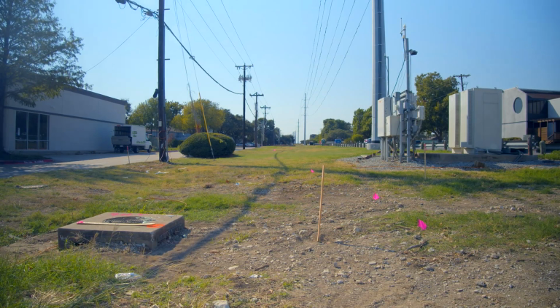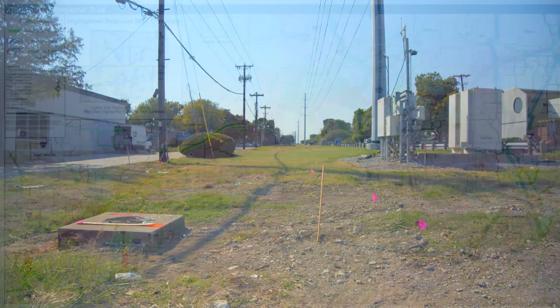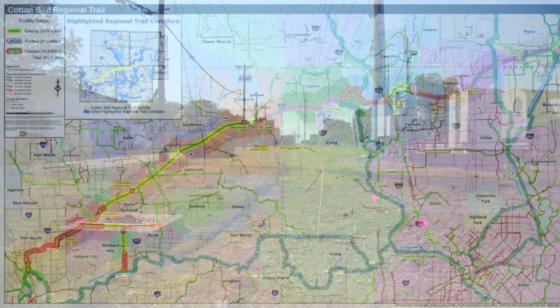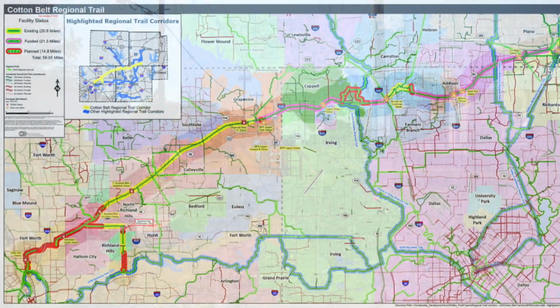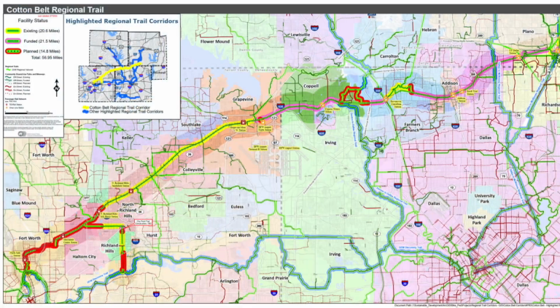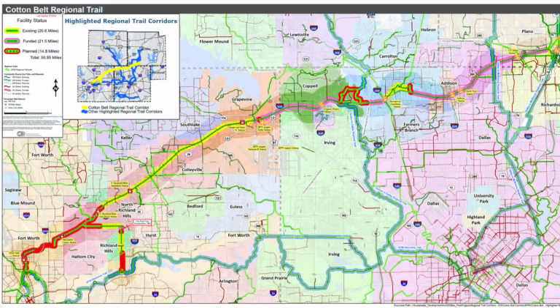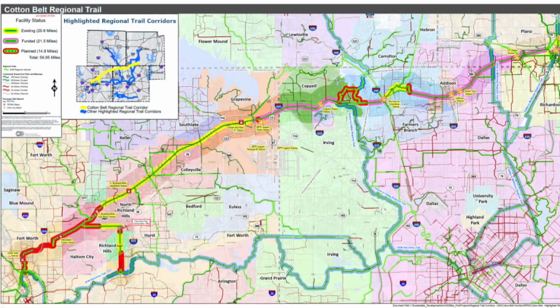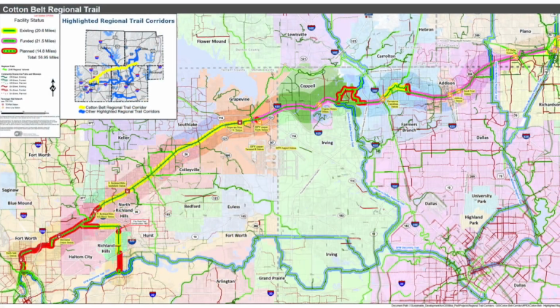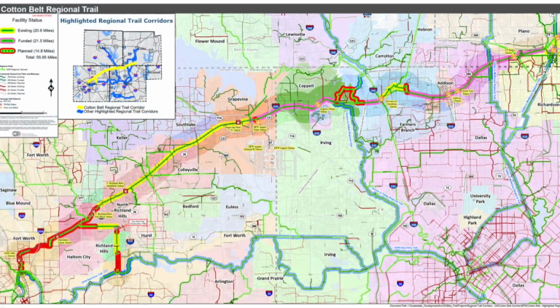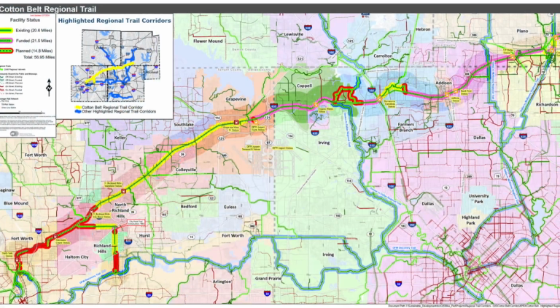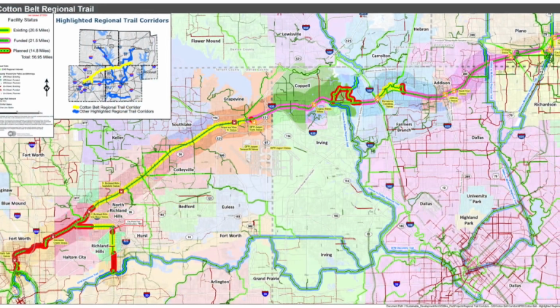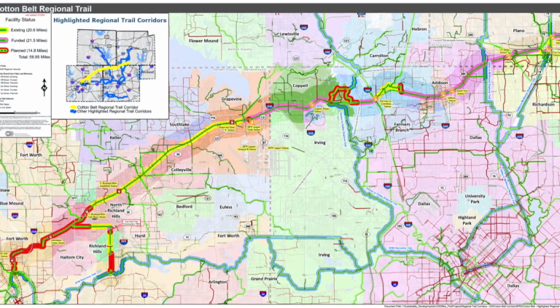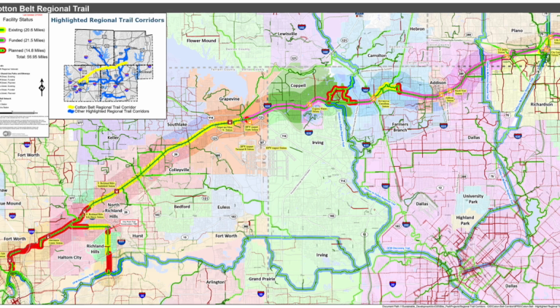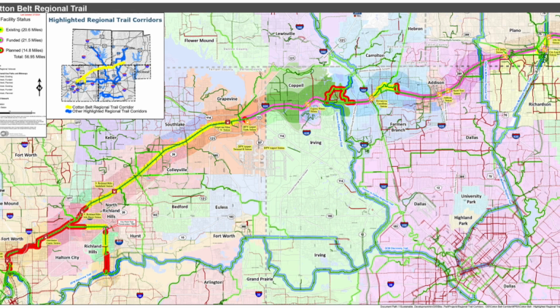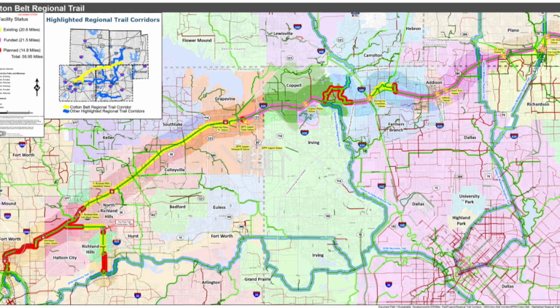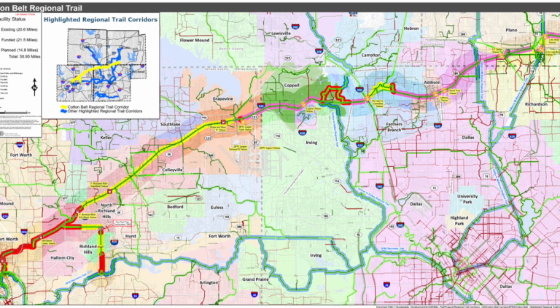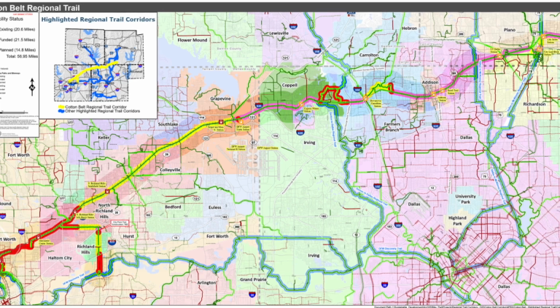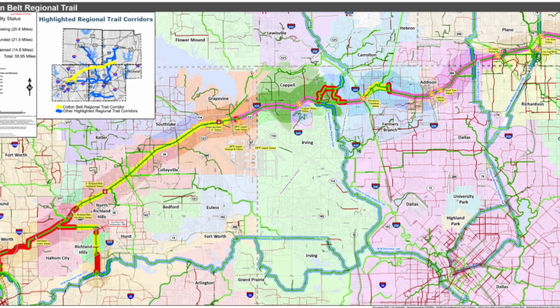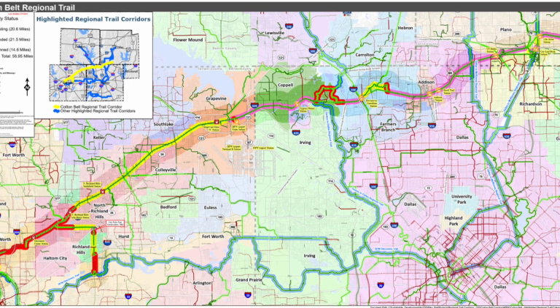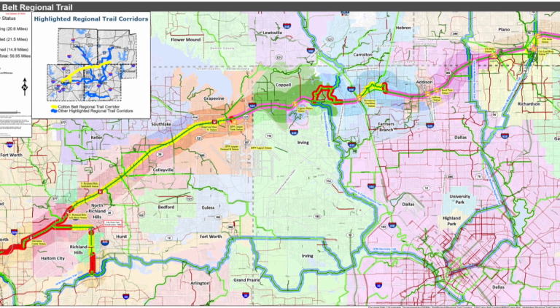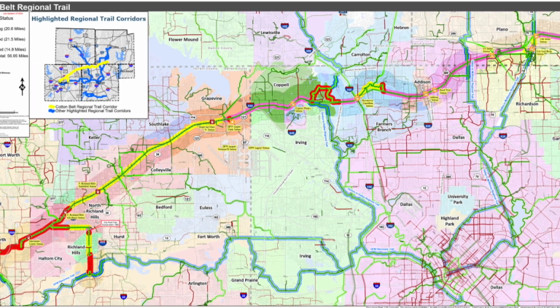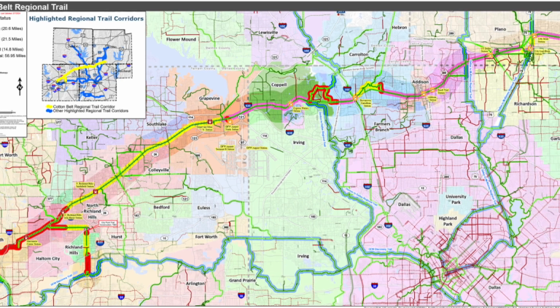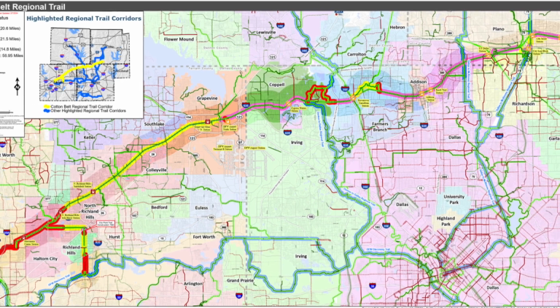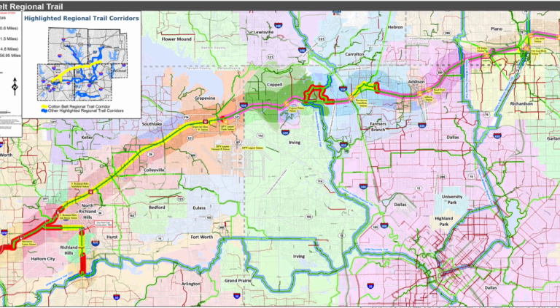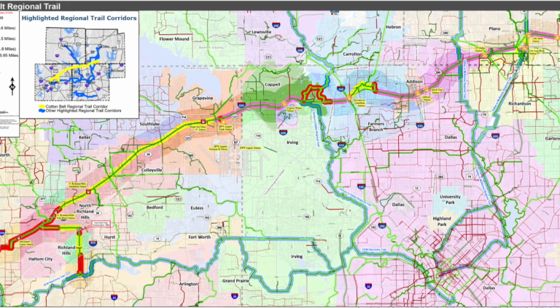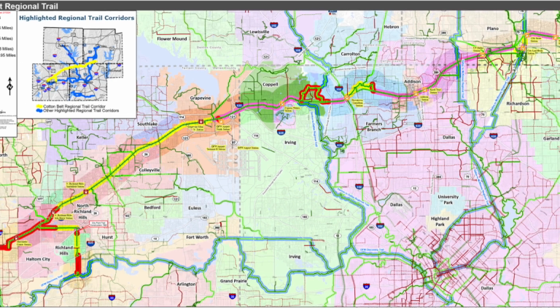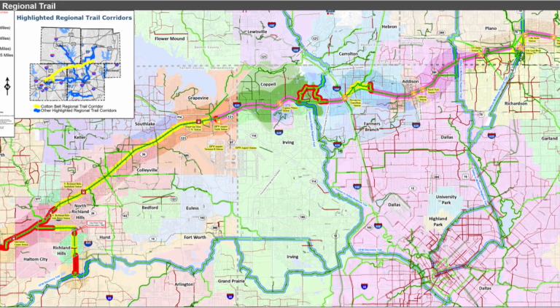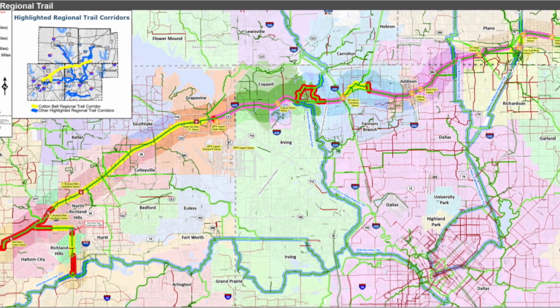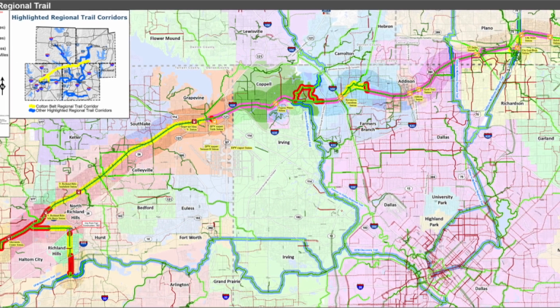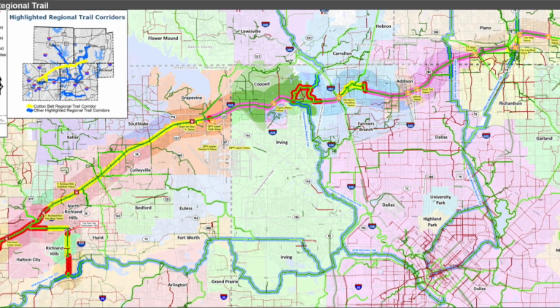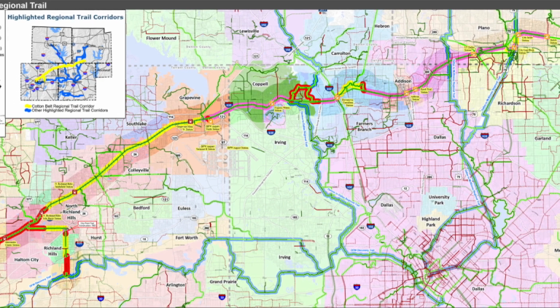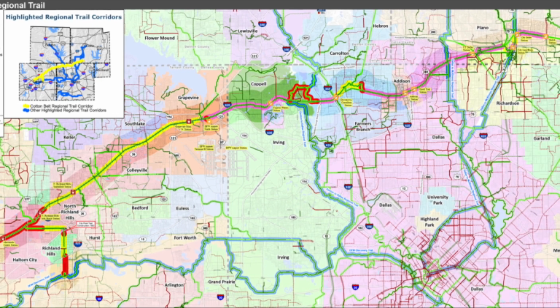Additionally, it will link to the planned Regional Hike and Bike Trail, which will run alongside the Dart Silver Line.